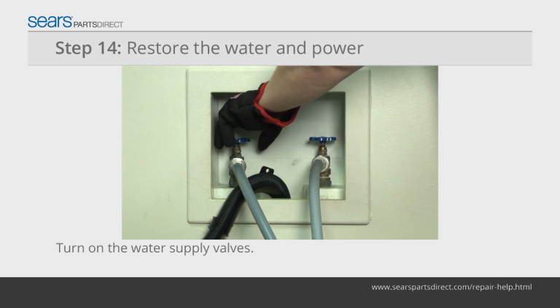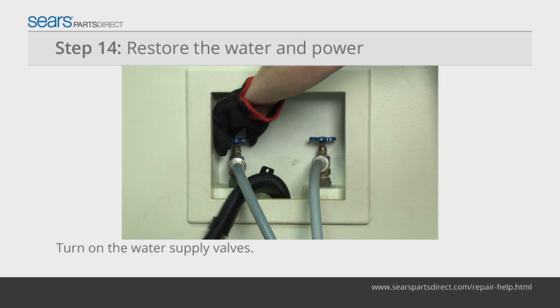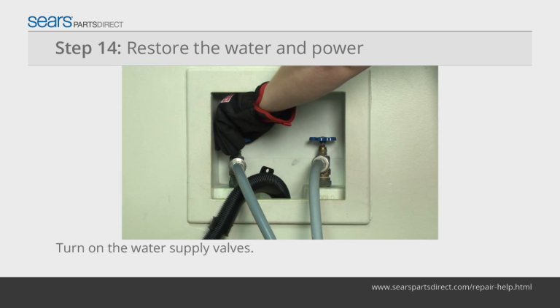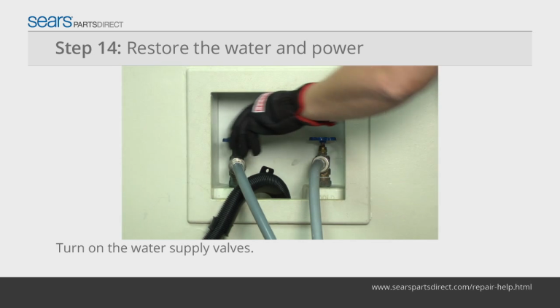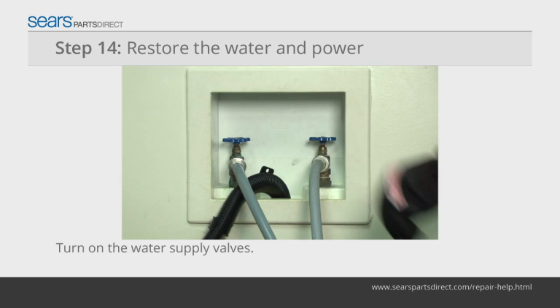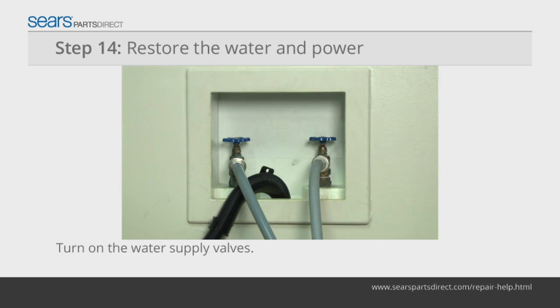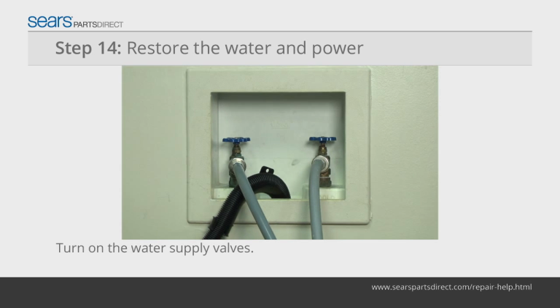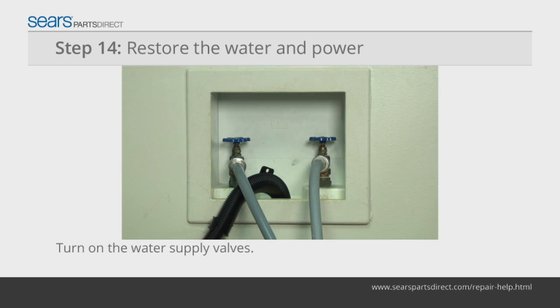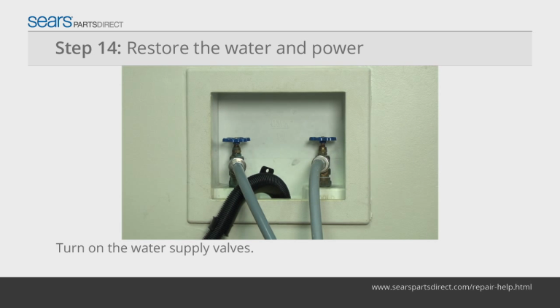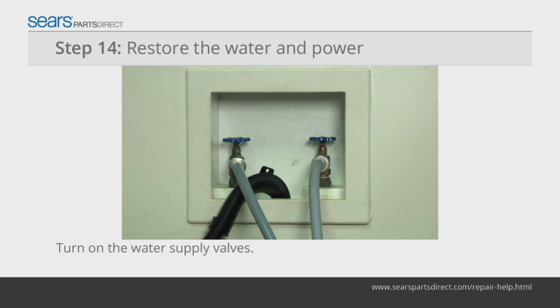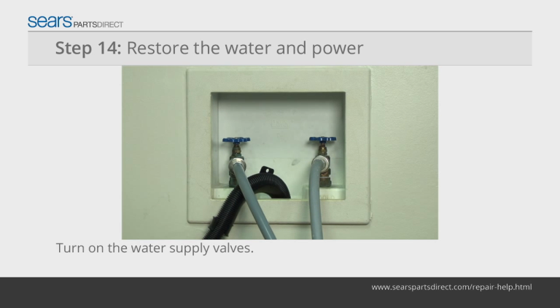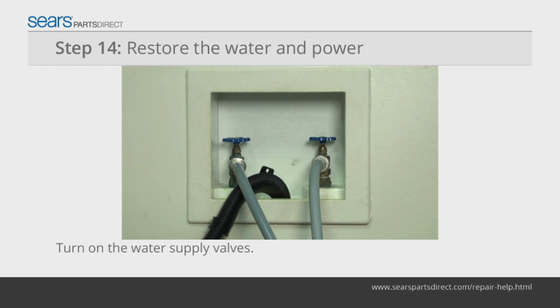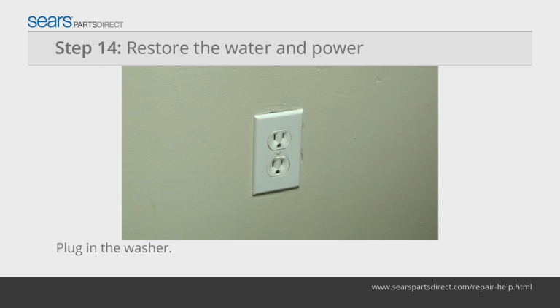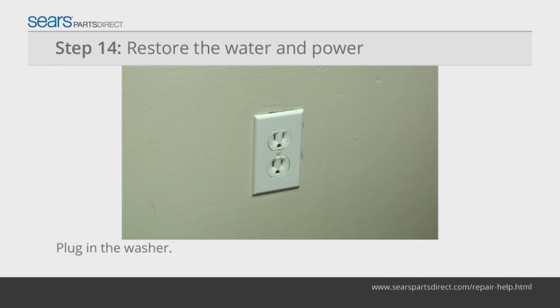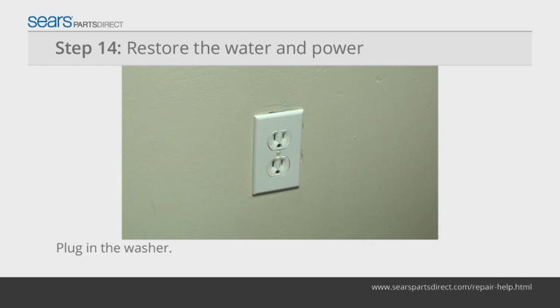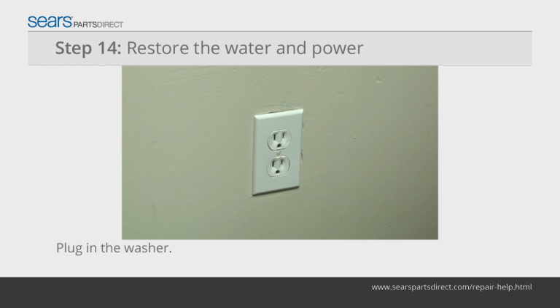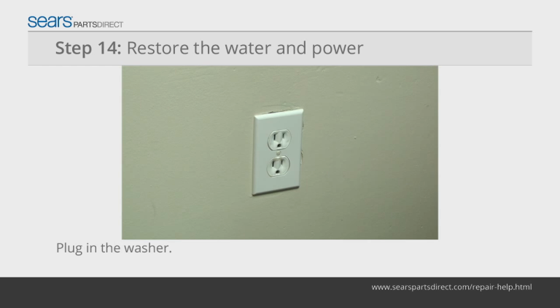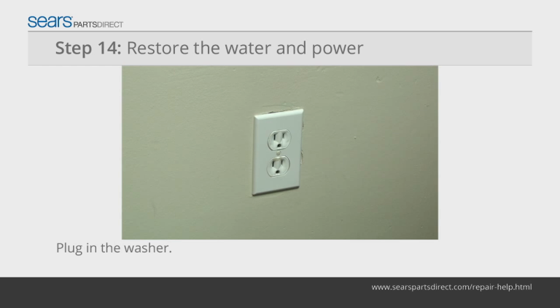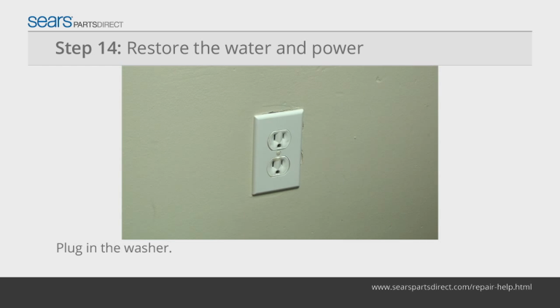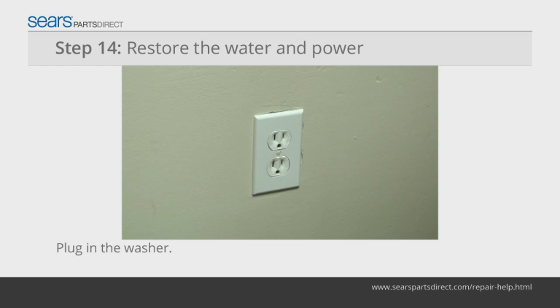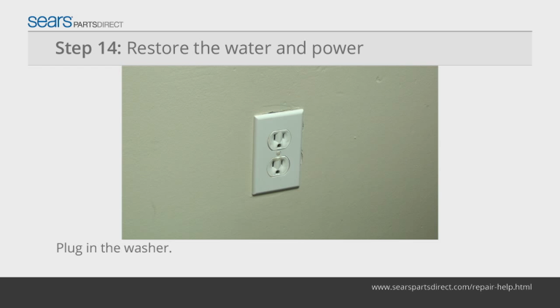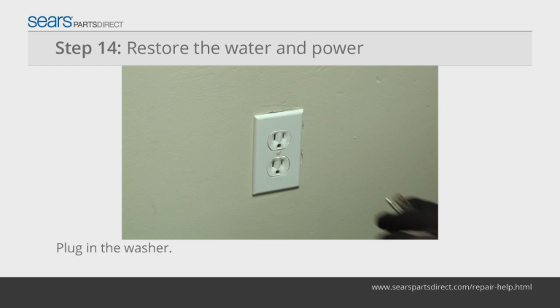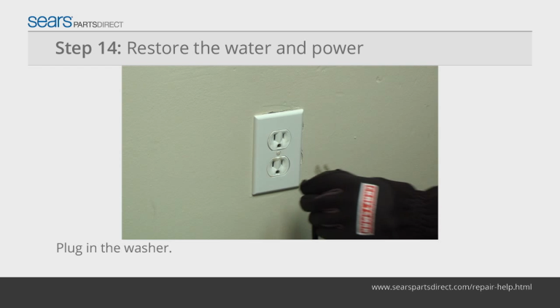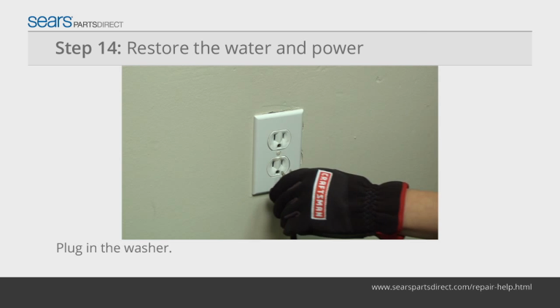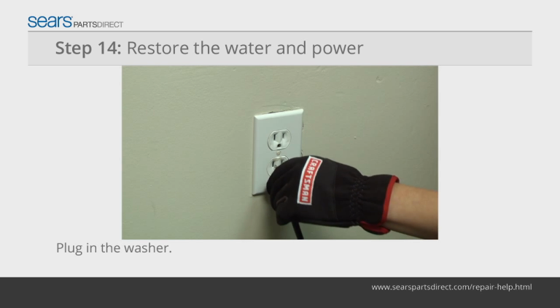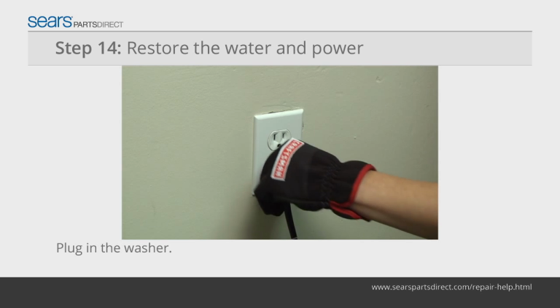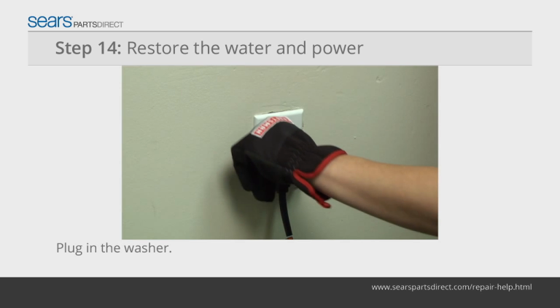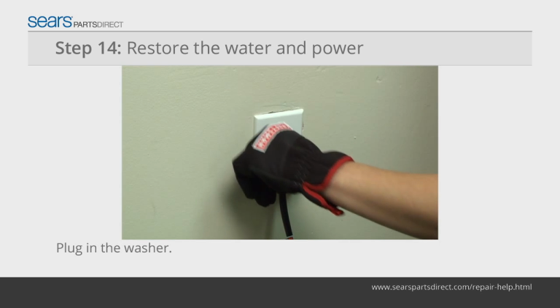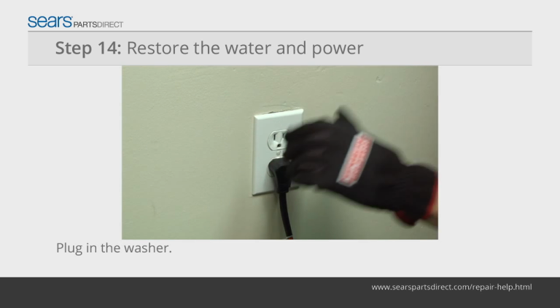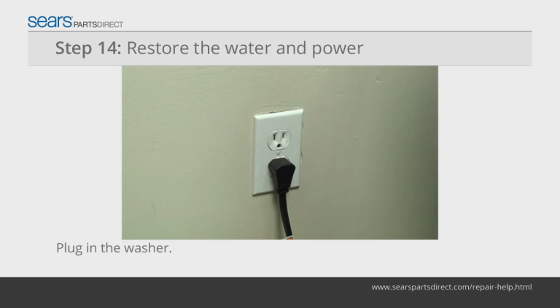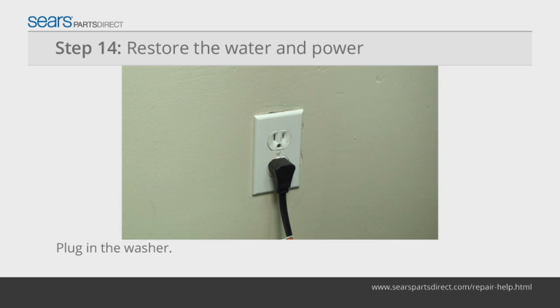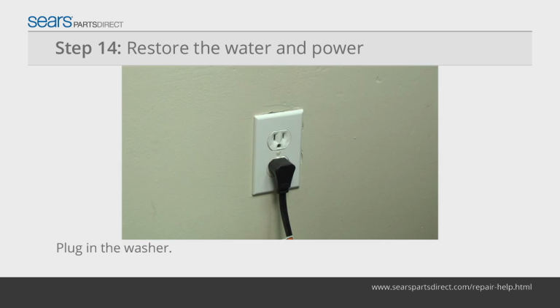Tighten the connection if you find a slight leak. Plug the washer into the electrical outlet. Return the washer to its original location.